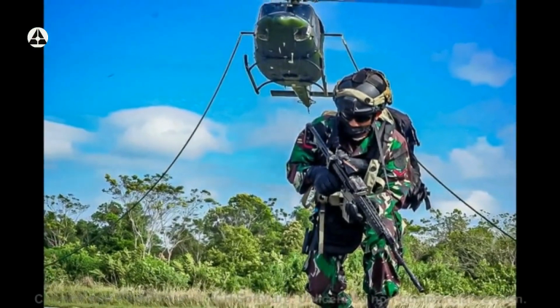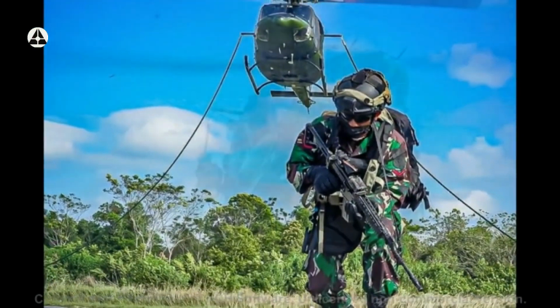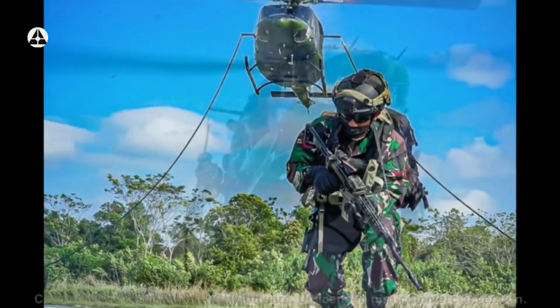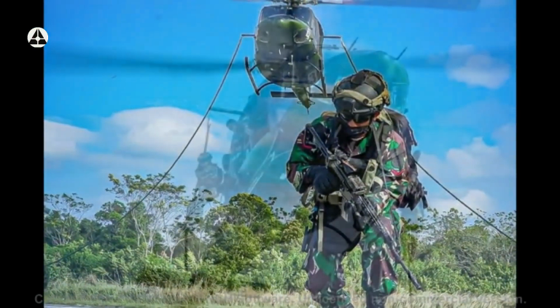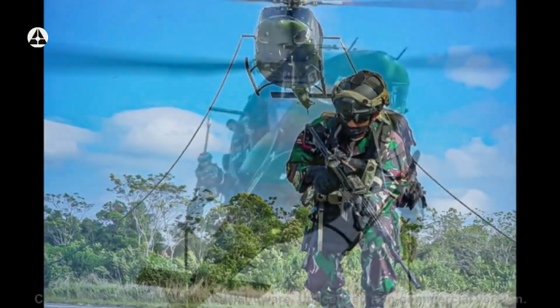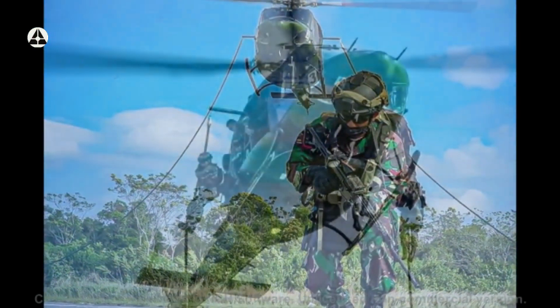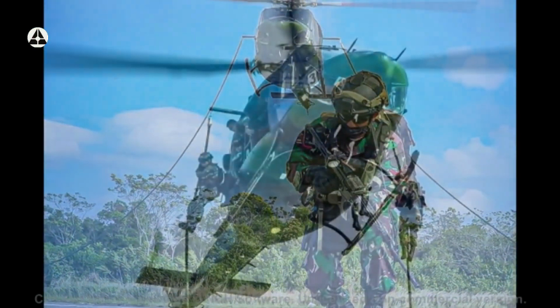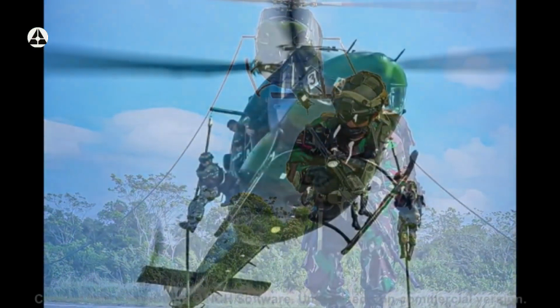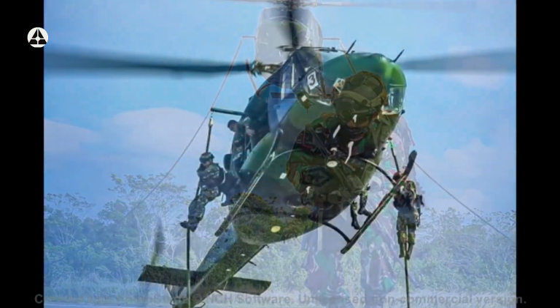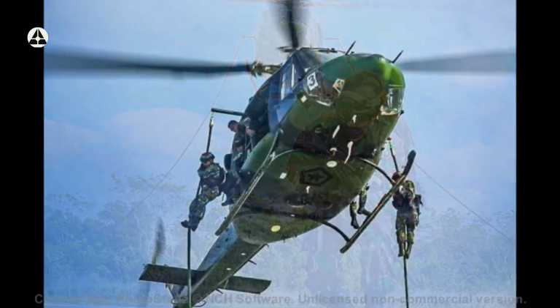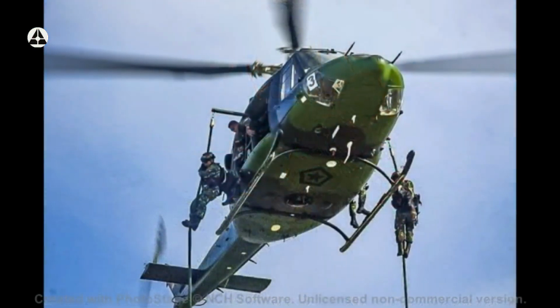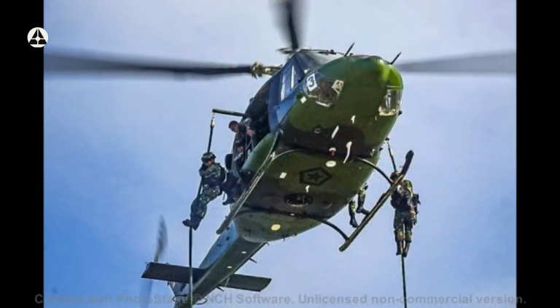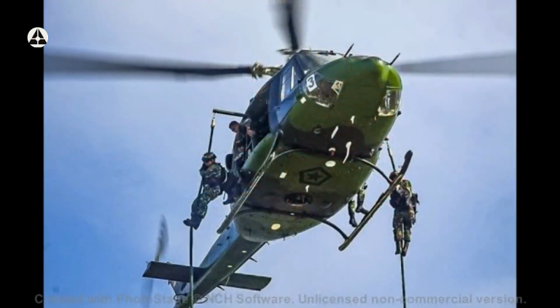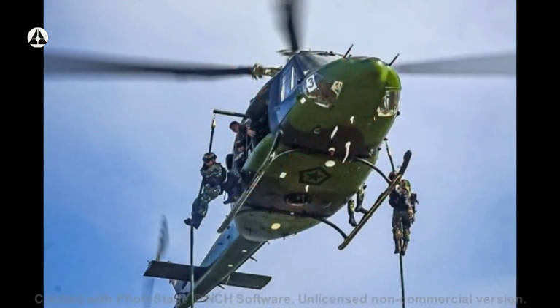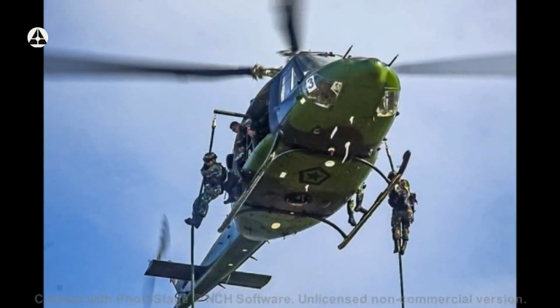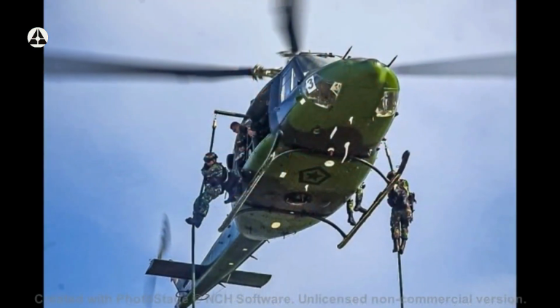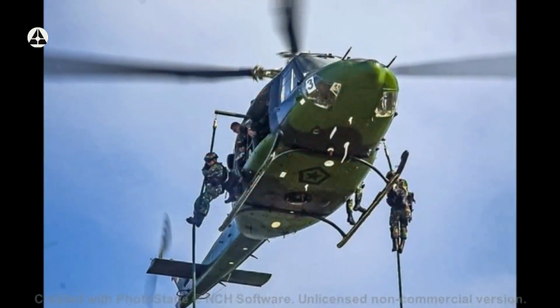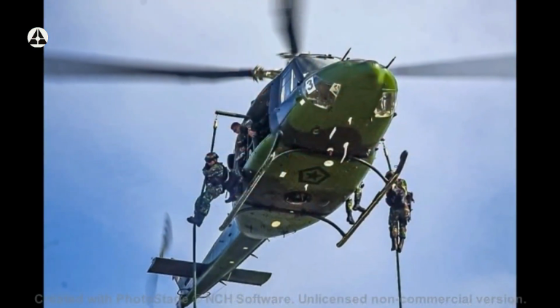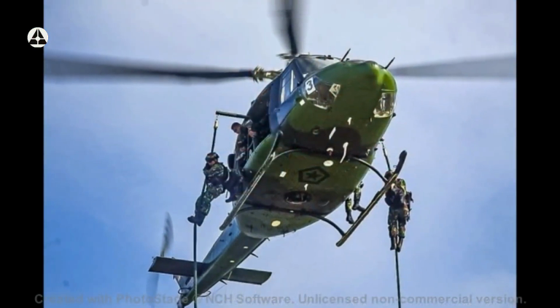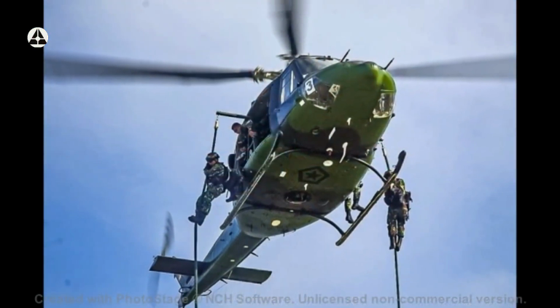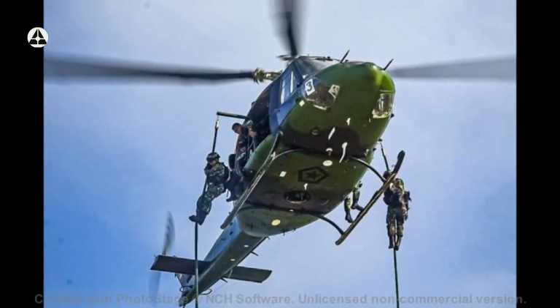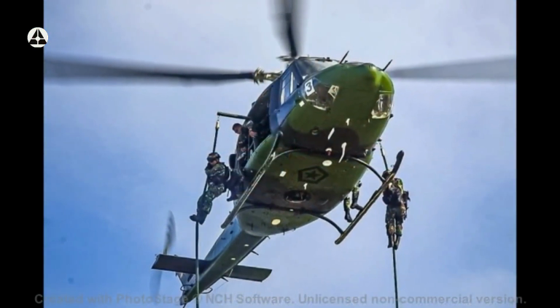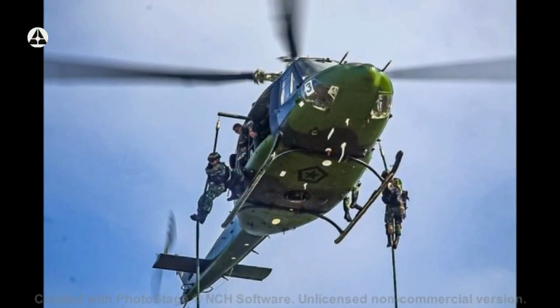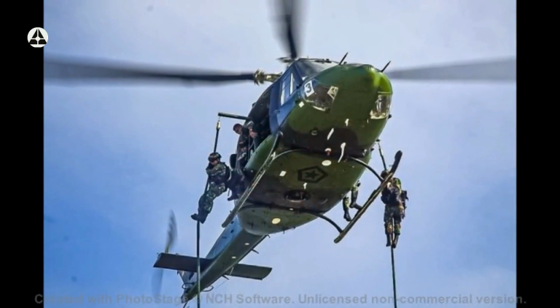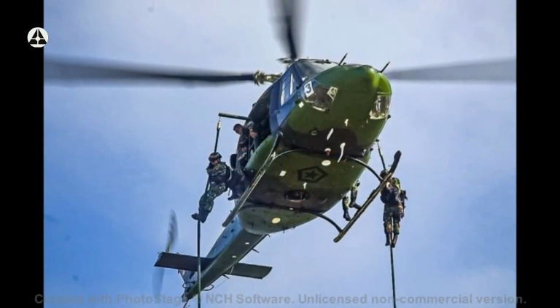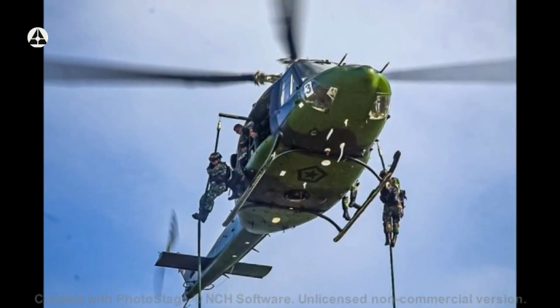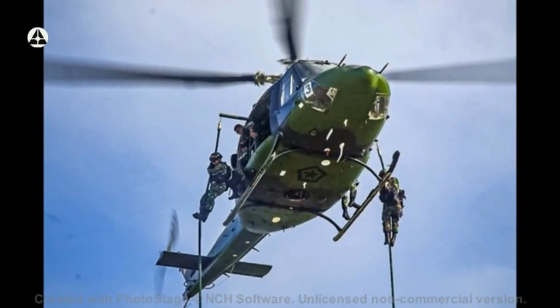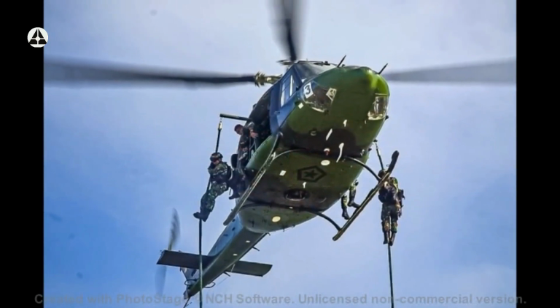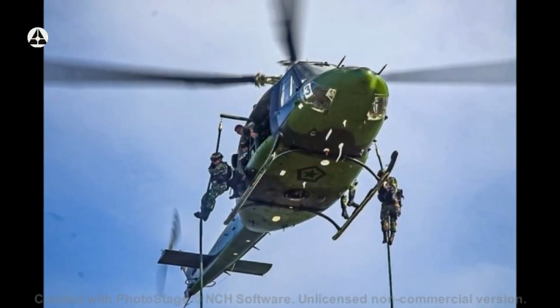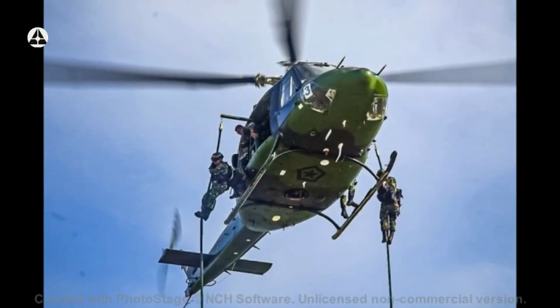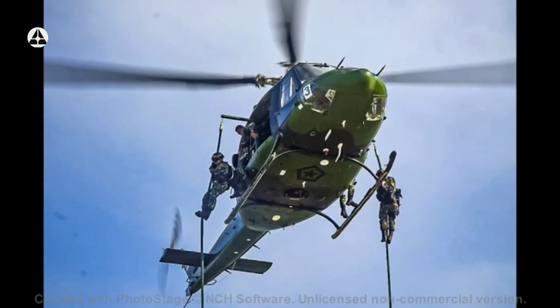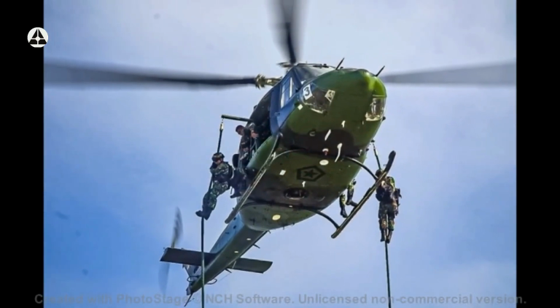Latihan ini berjalan lancar dan aman, ungkap IG Penerbat Ira Amur, tanggal 8 Agustus tahun 2021.